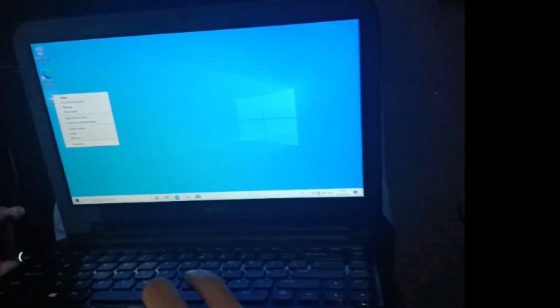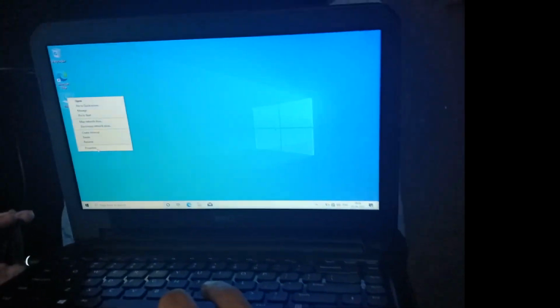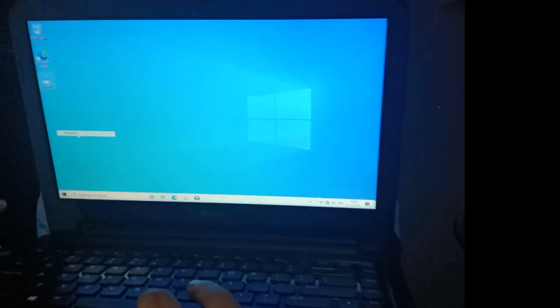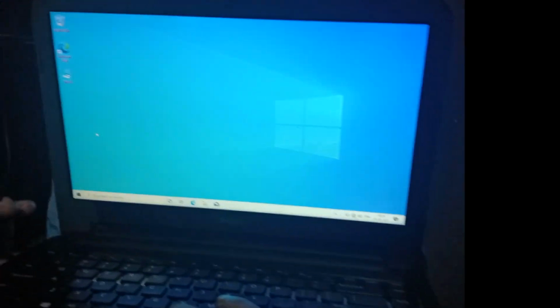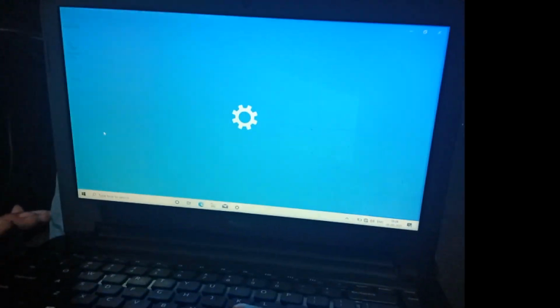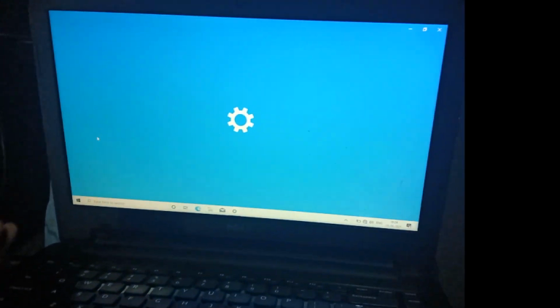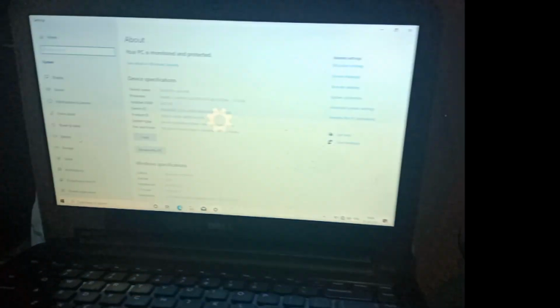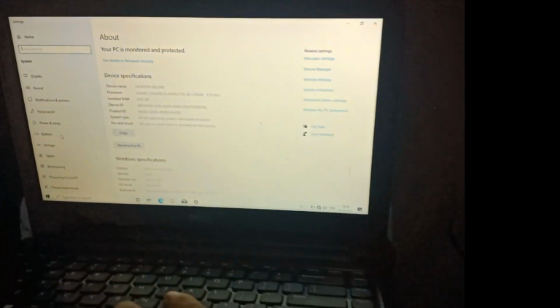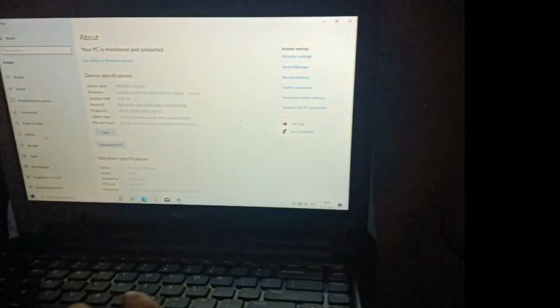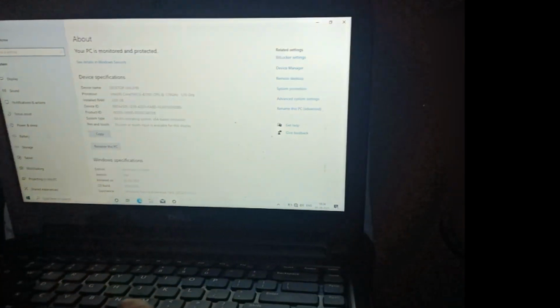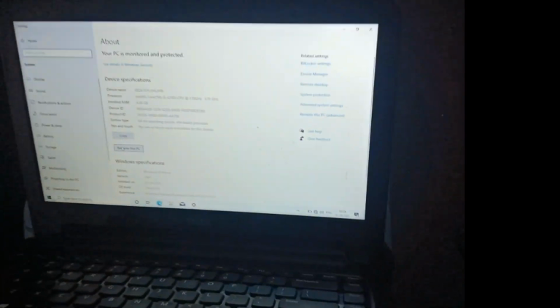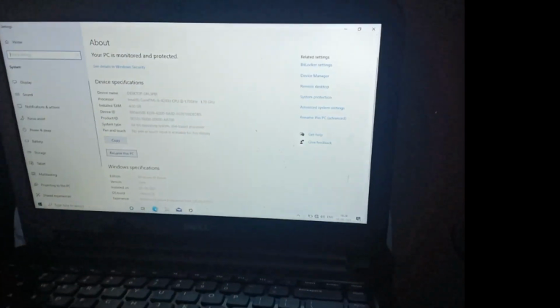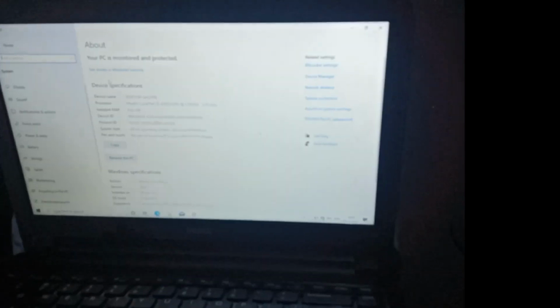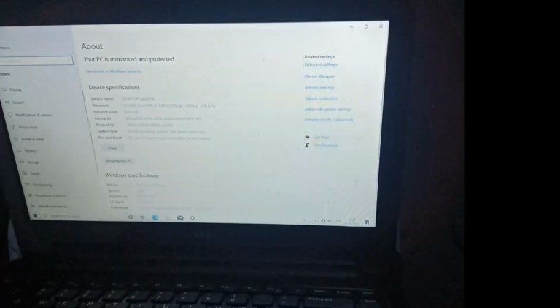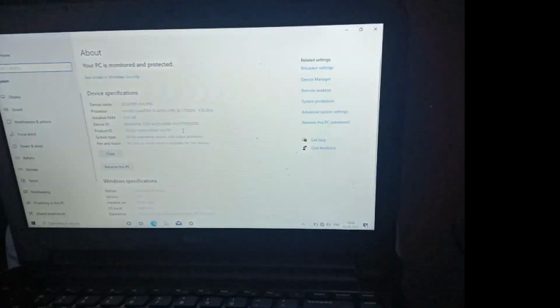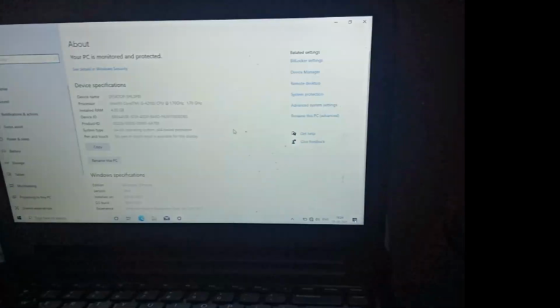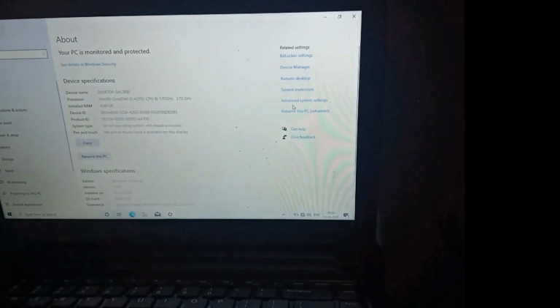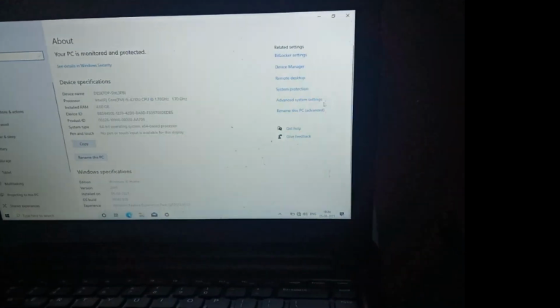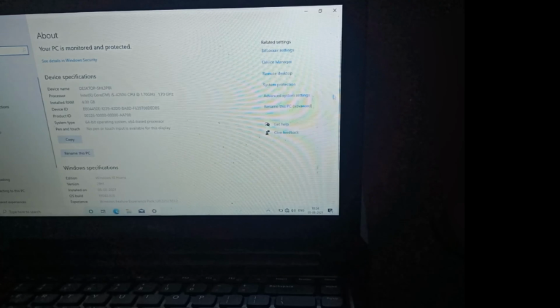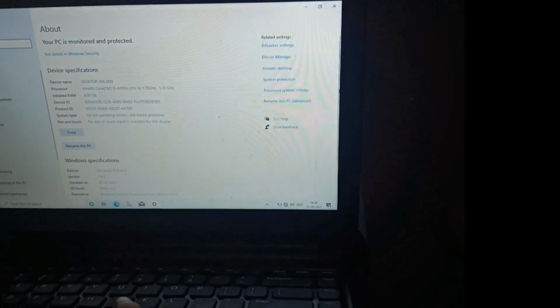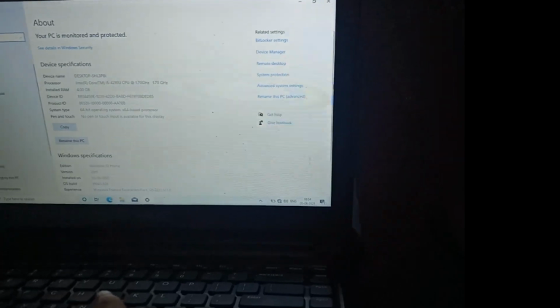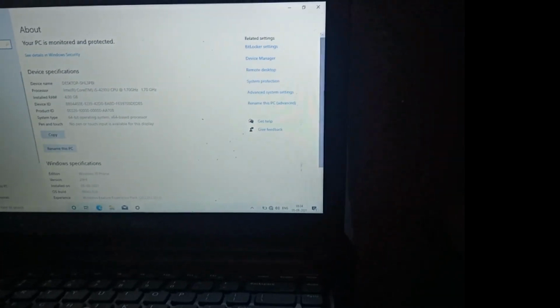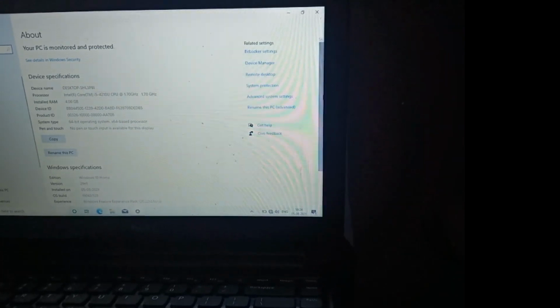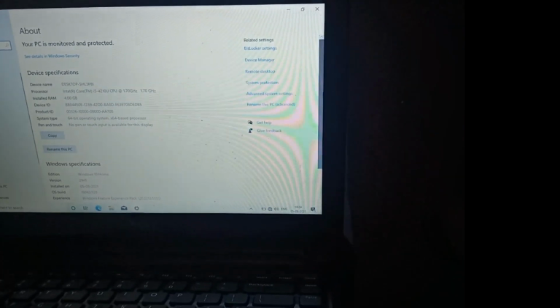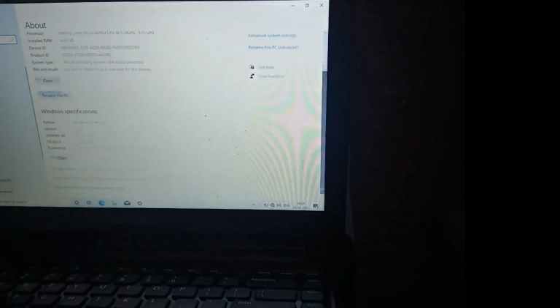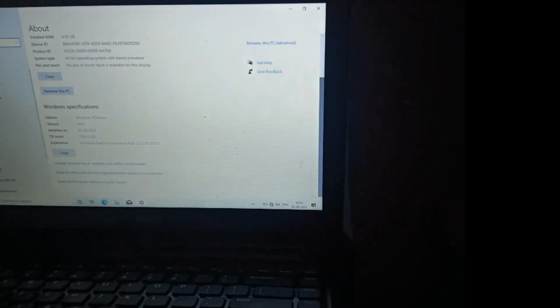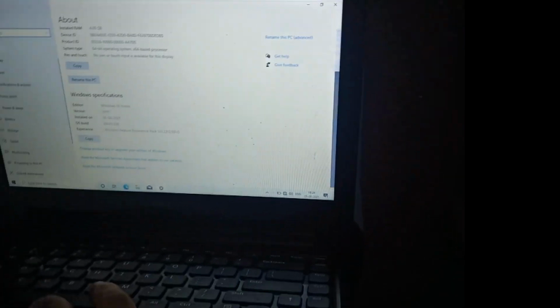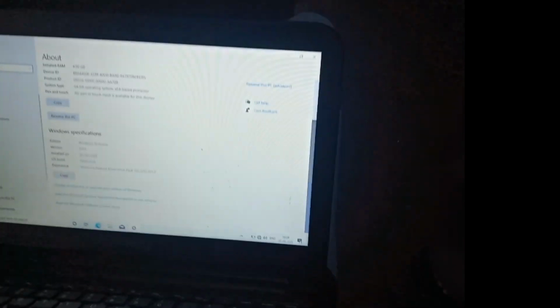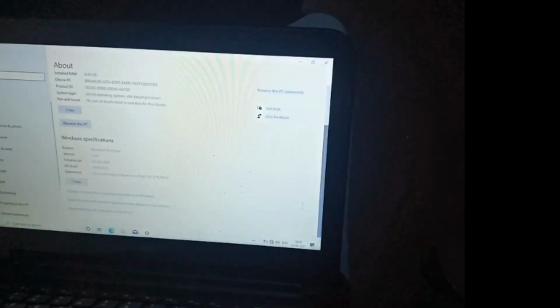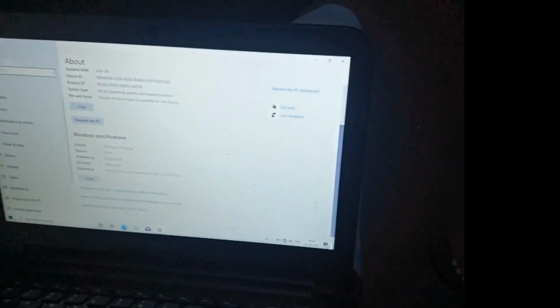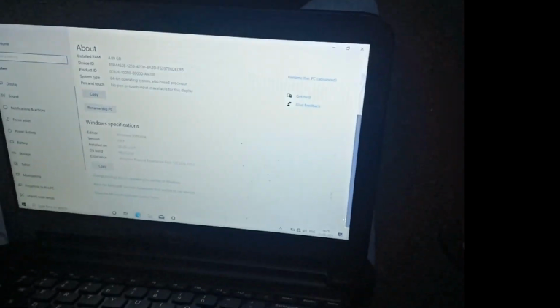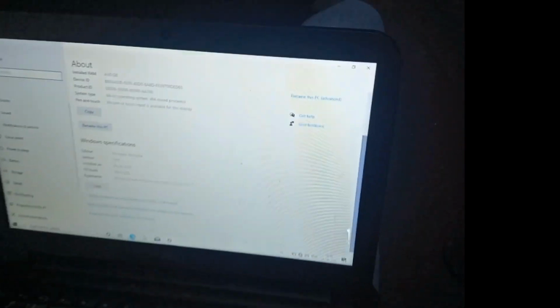So that's it, it's working perfectly. My laptop is working fine. I hope your problem is solved with this tutorial.